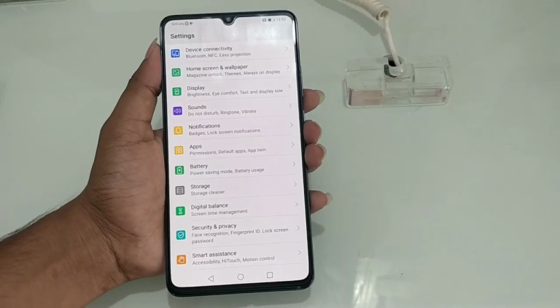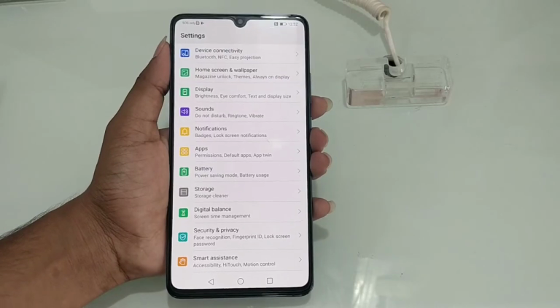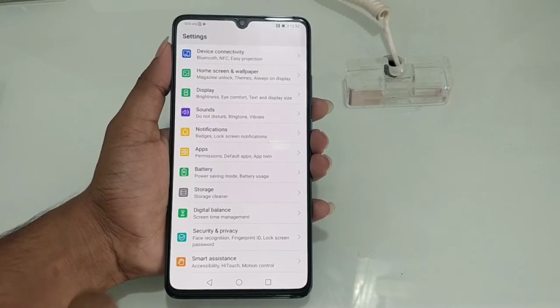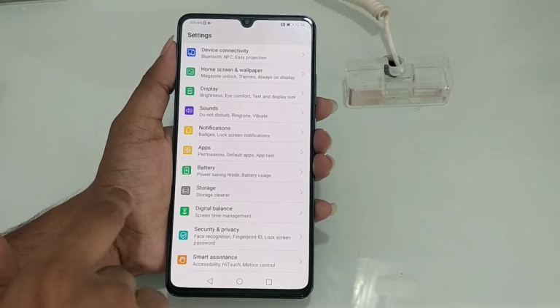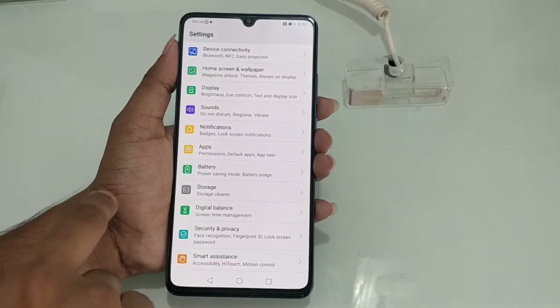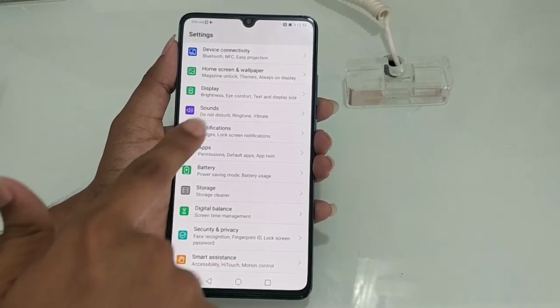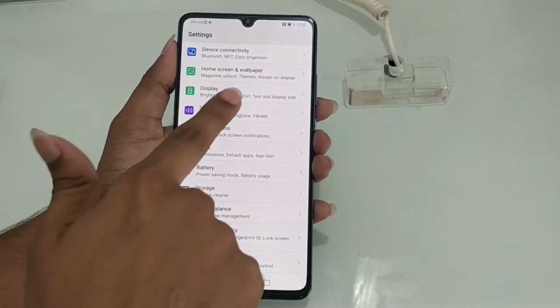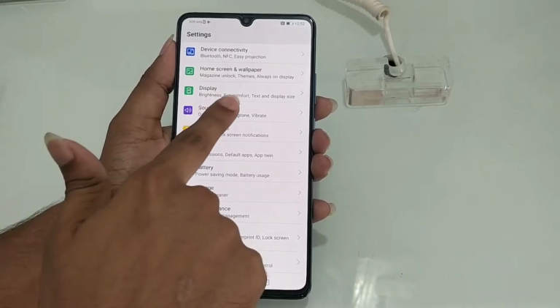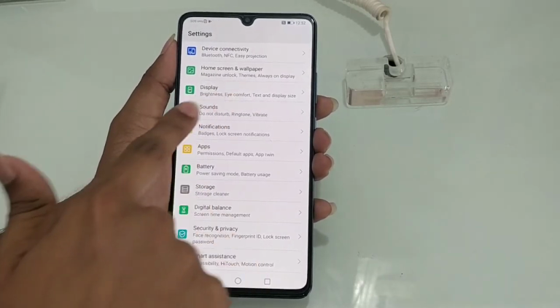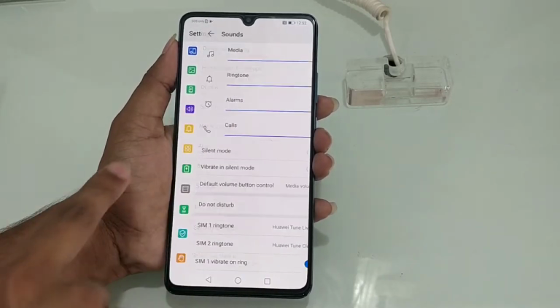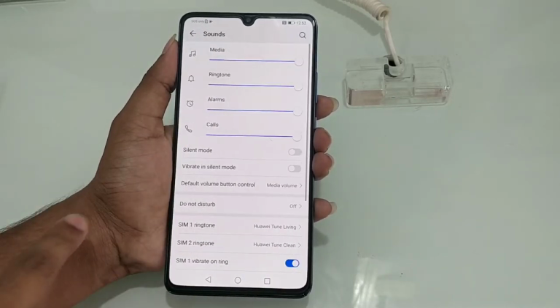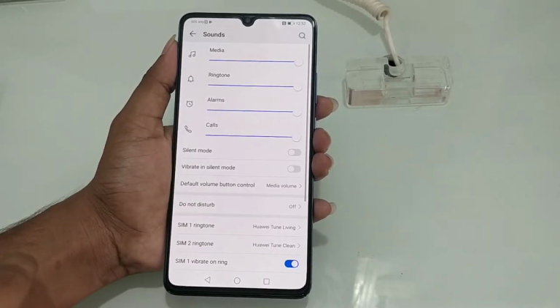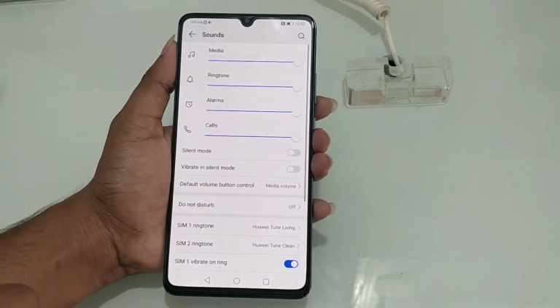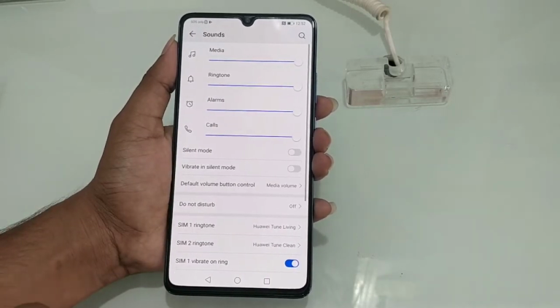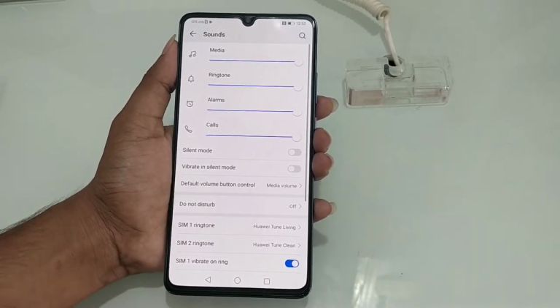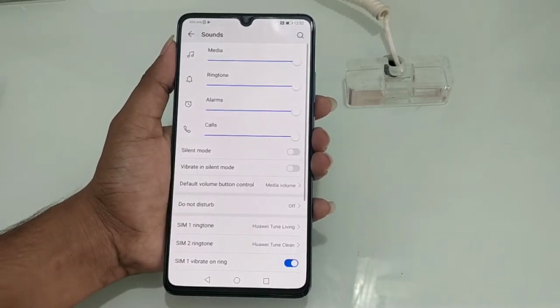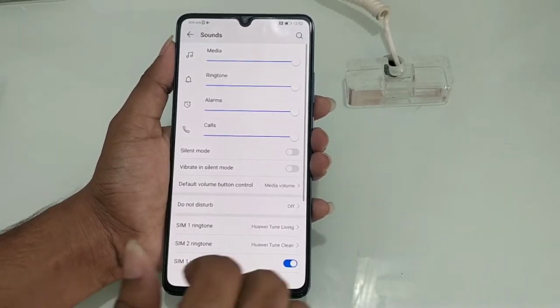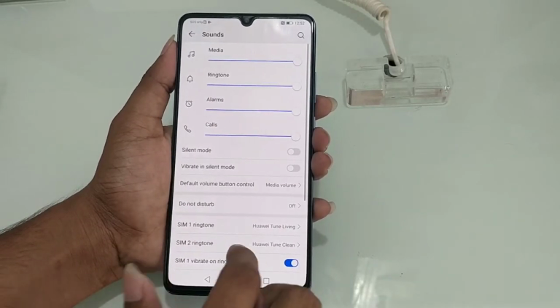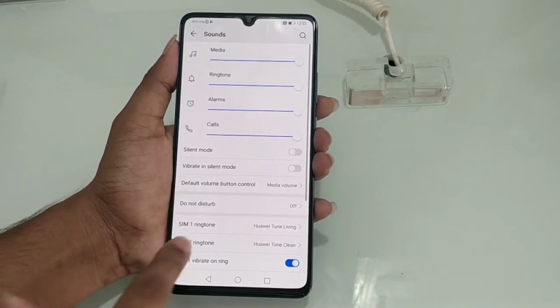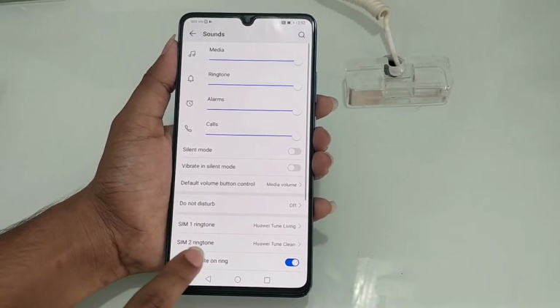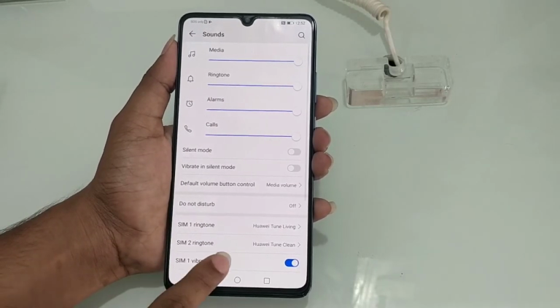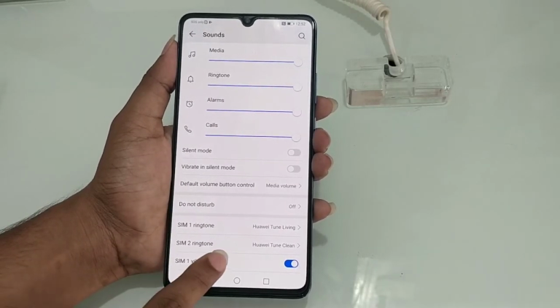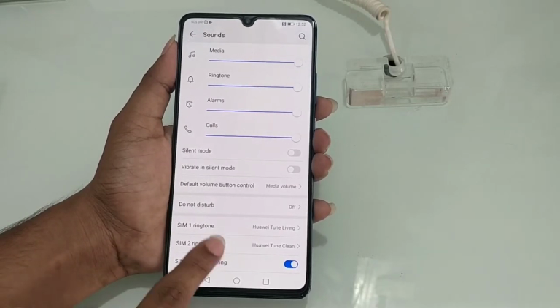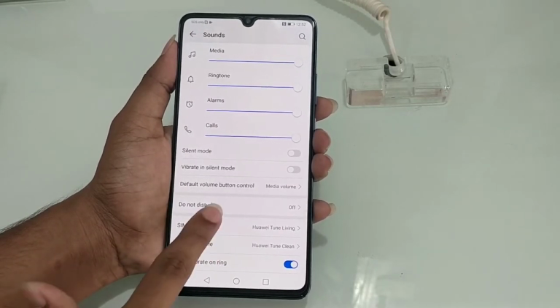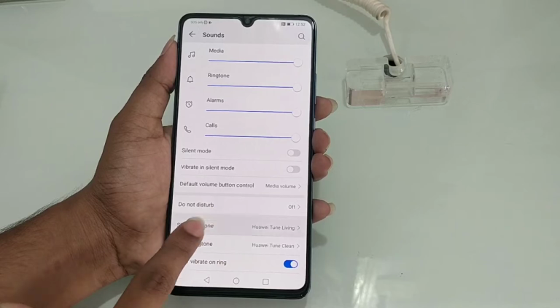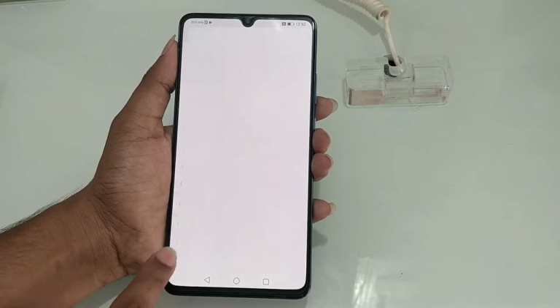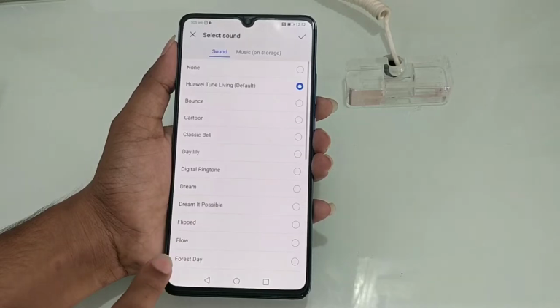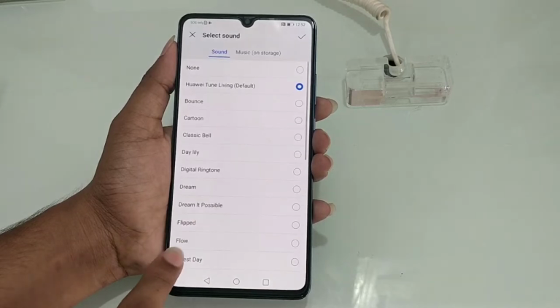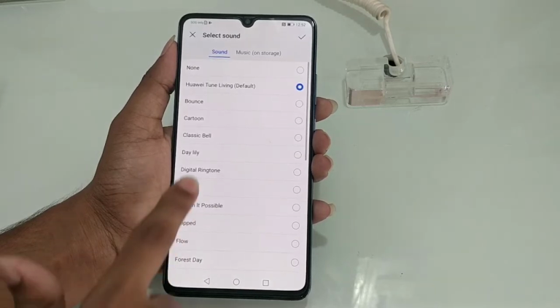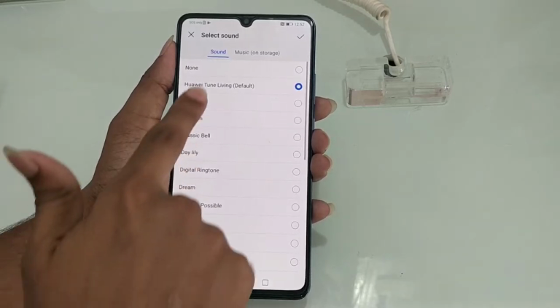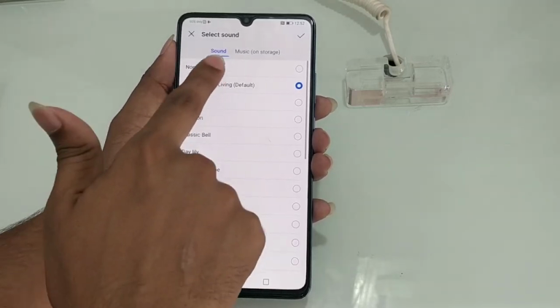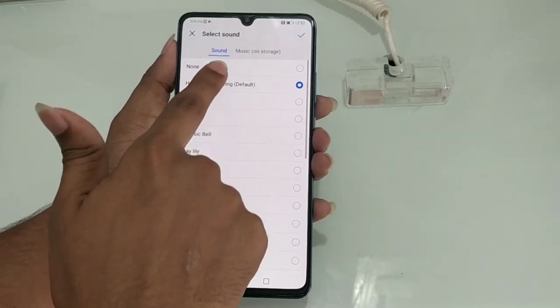Next we have audio quality — I will play some soundtracks. Let's check the audio quality.